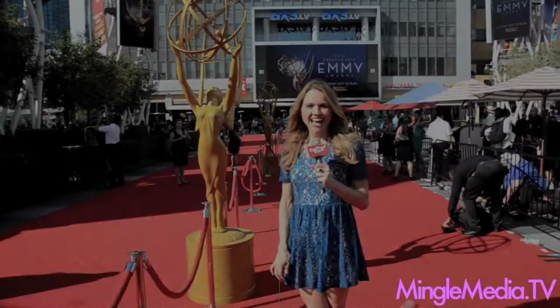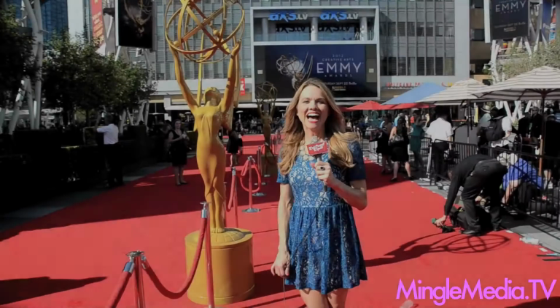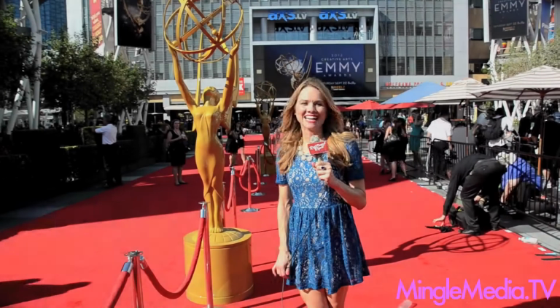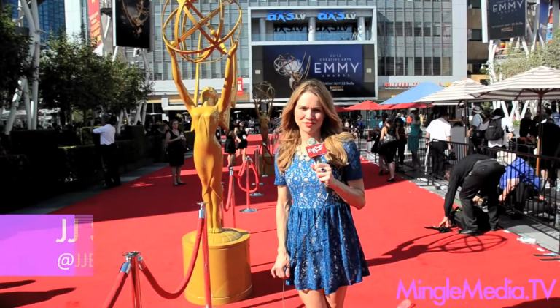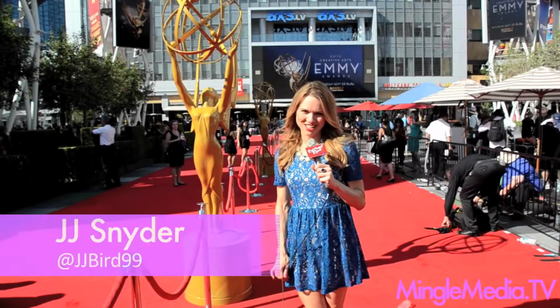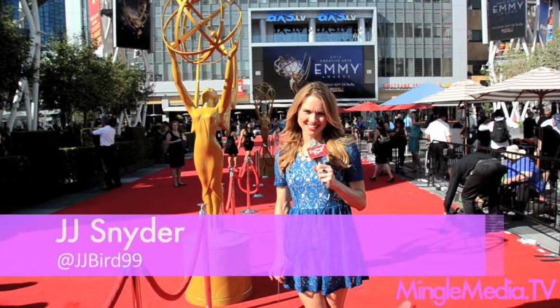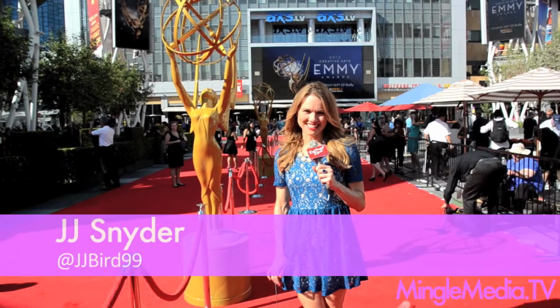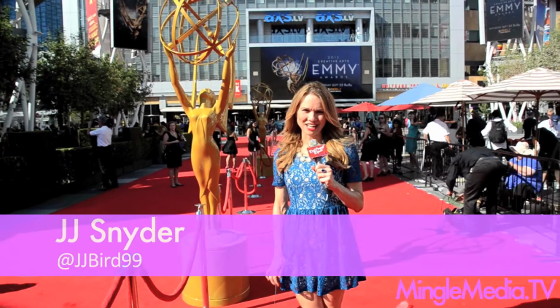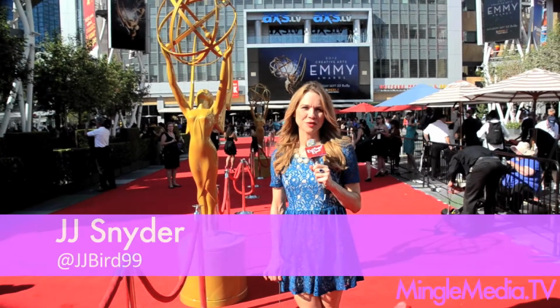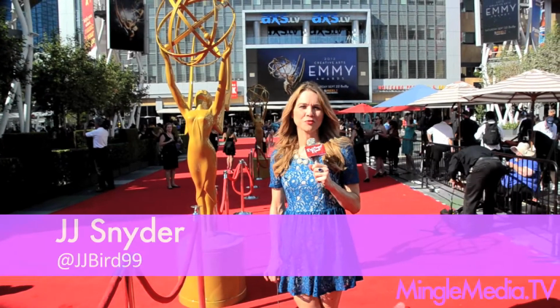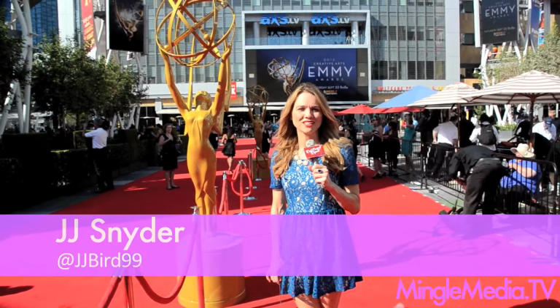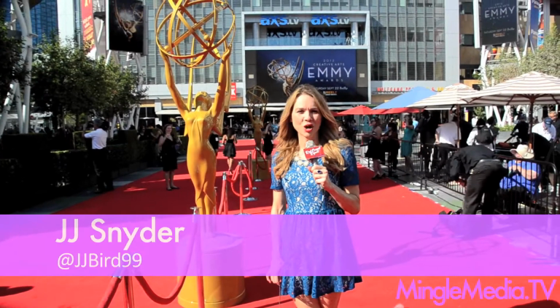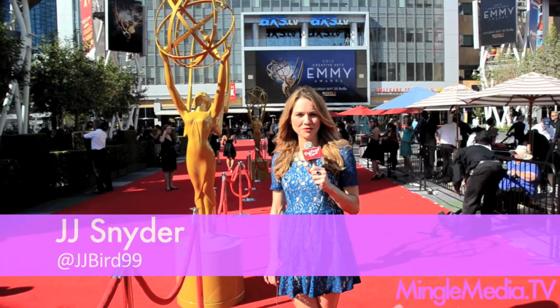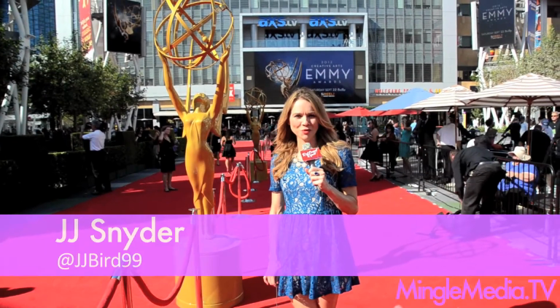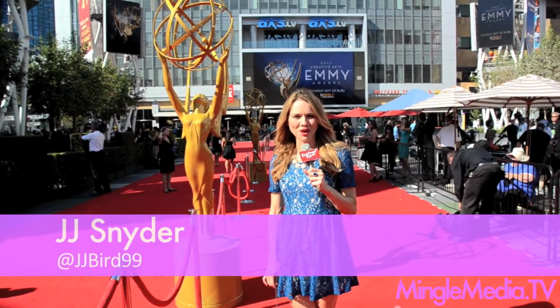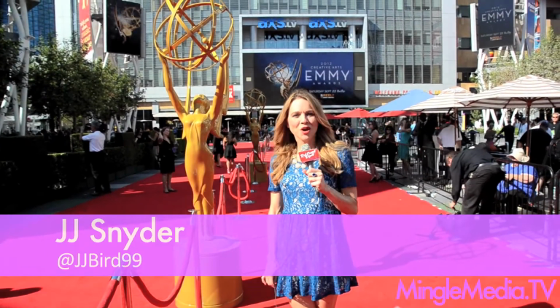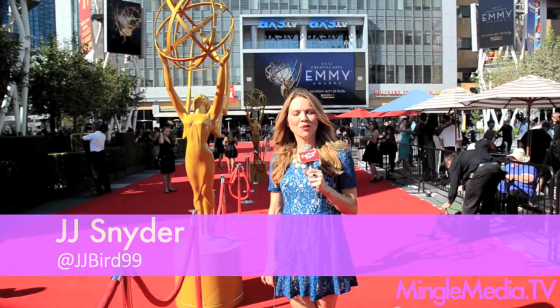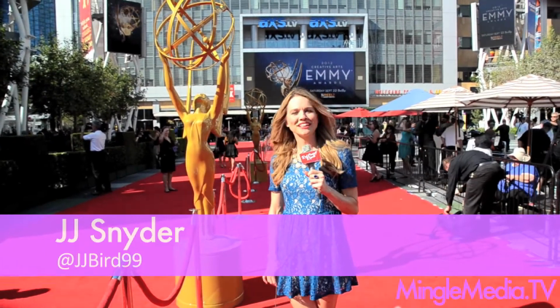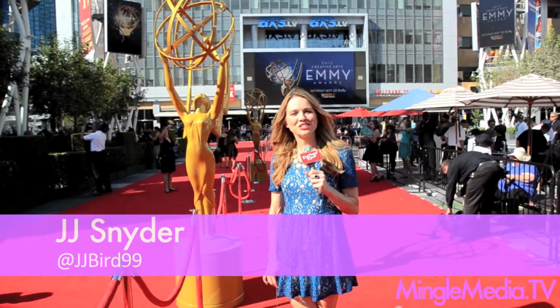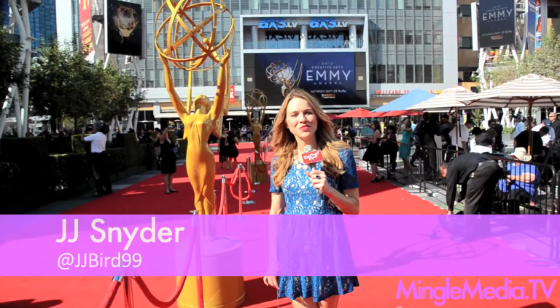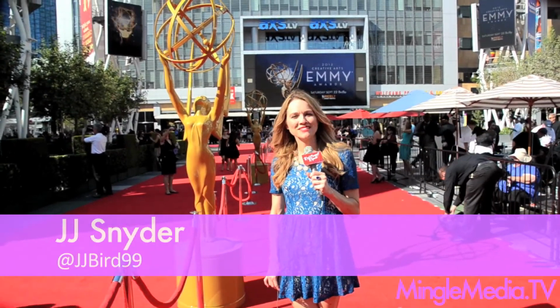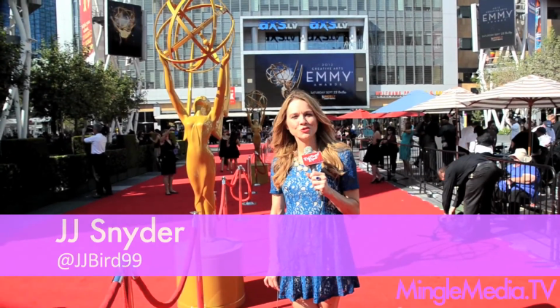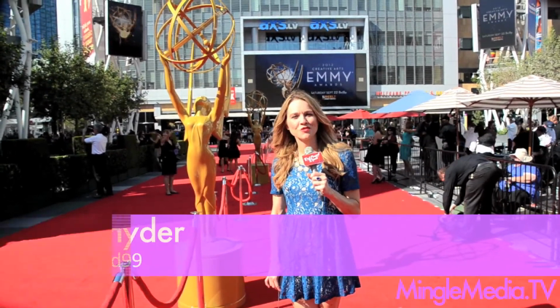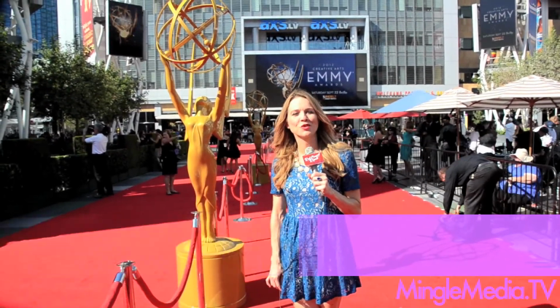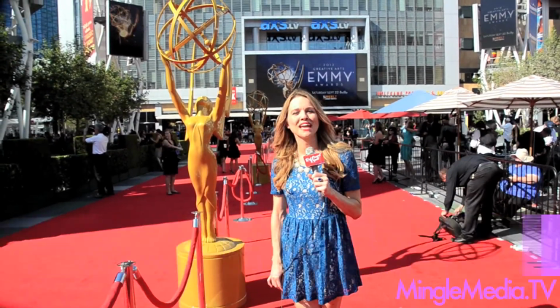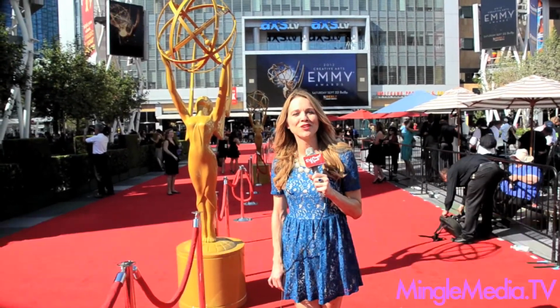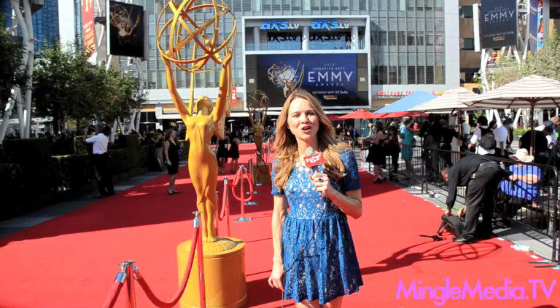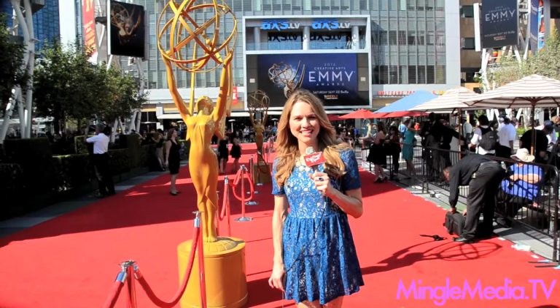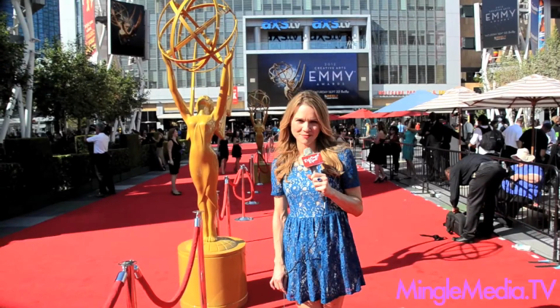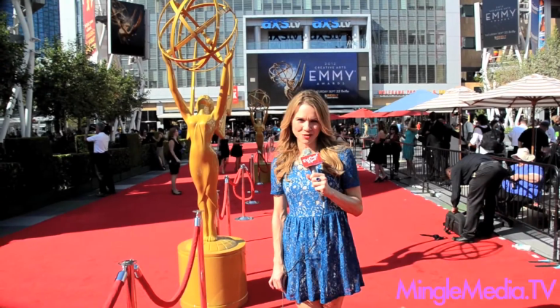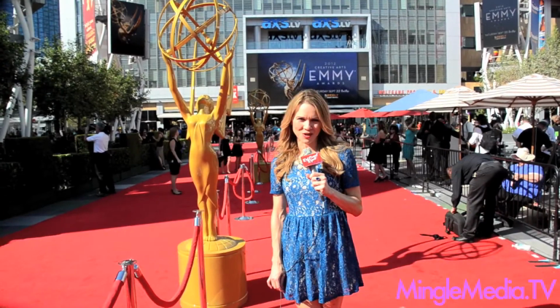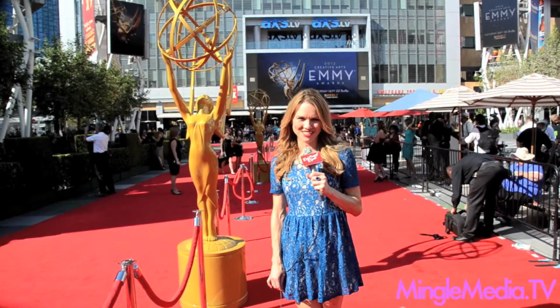Hi, I'm JJ Snyder with the Red Carpet Report. We're at the 2012 Creative Arts Emmy Awards.